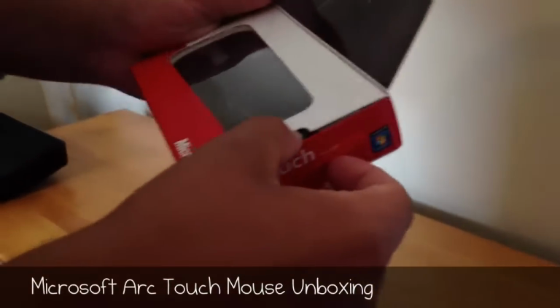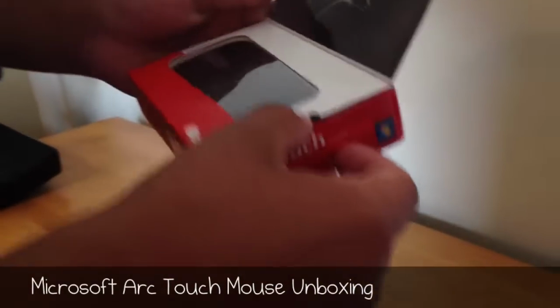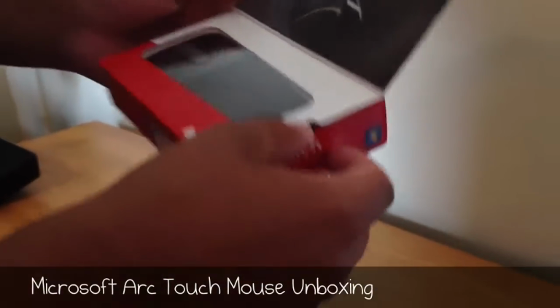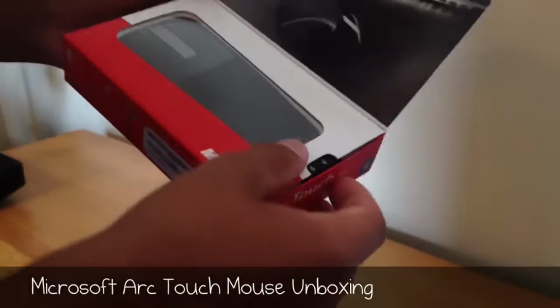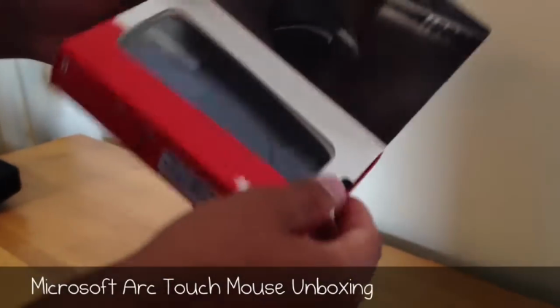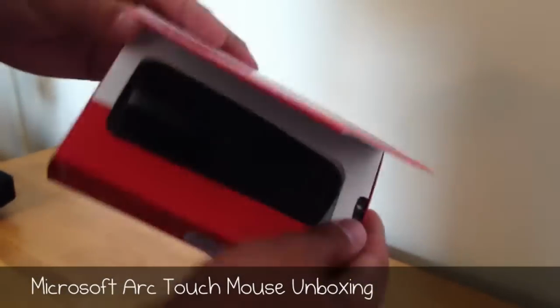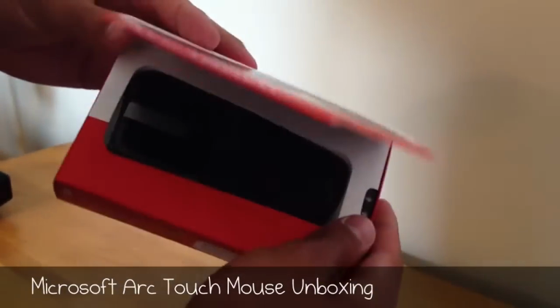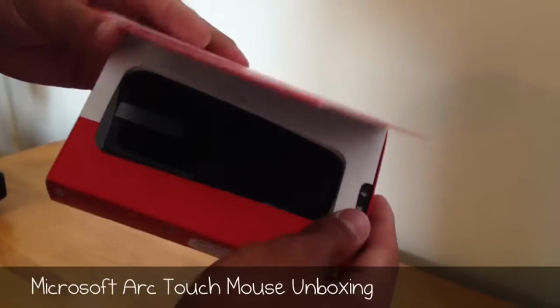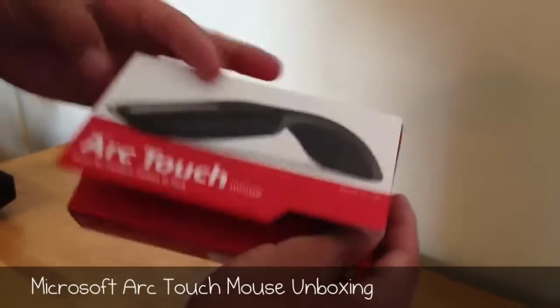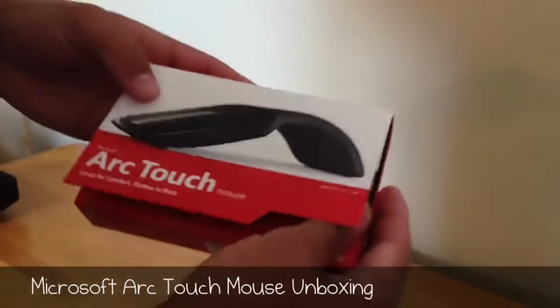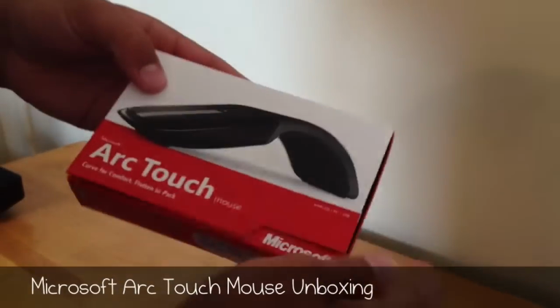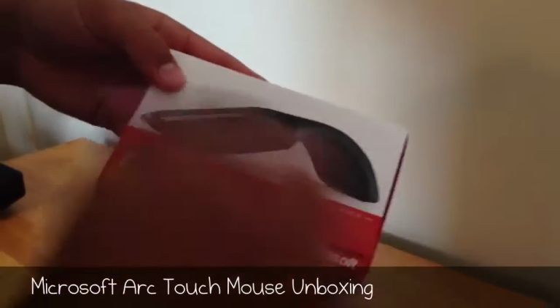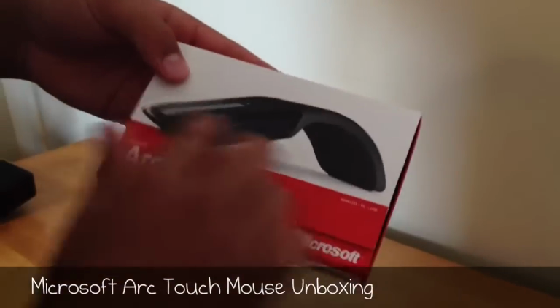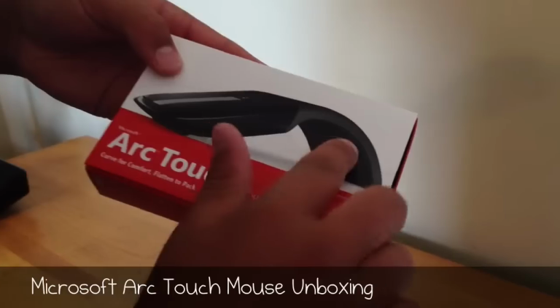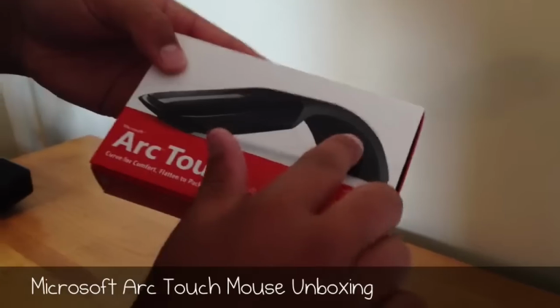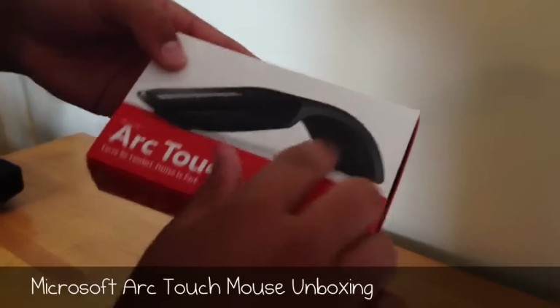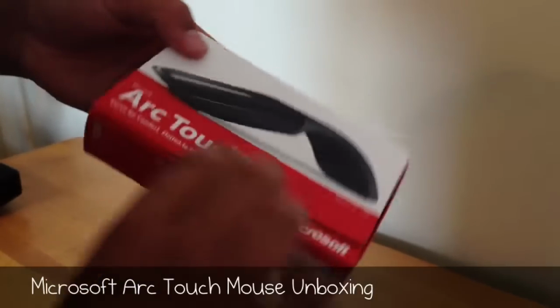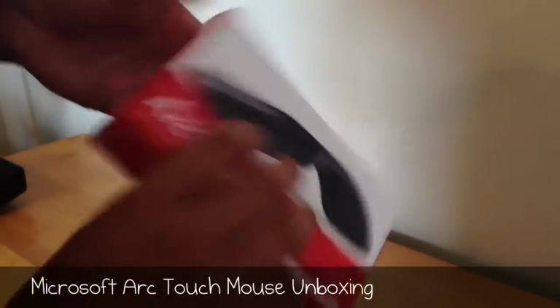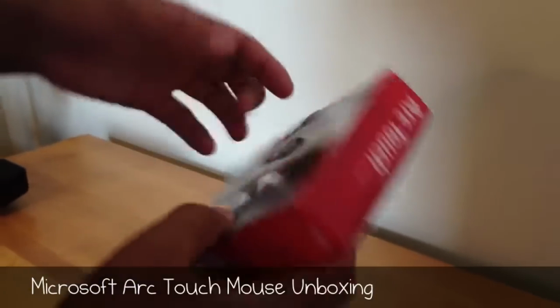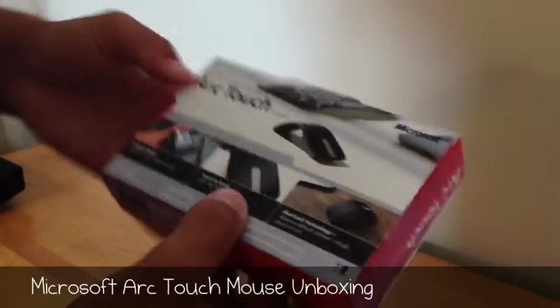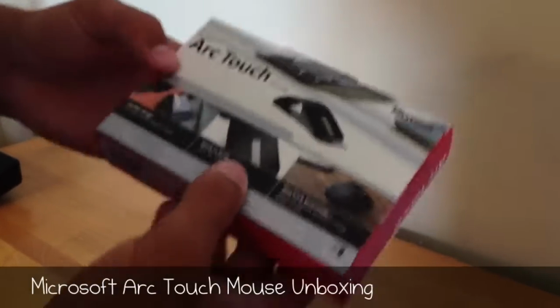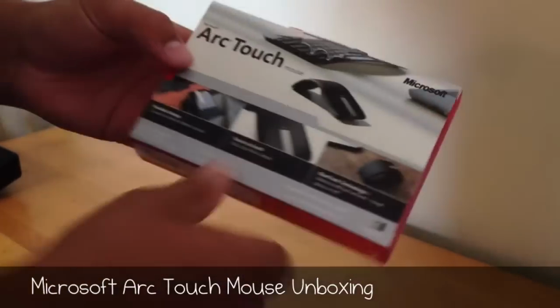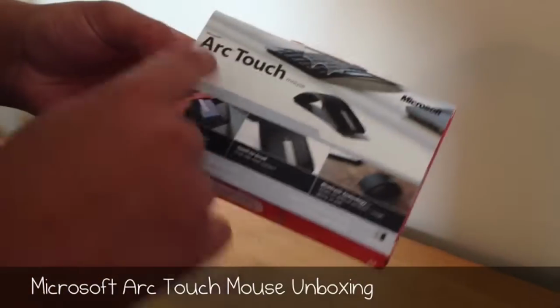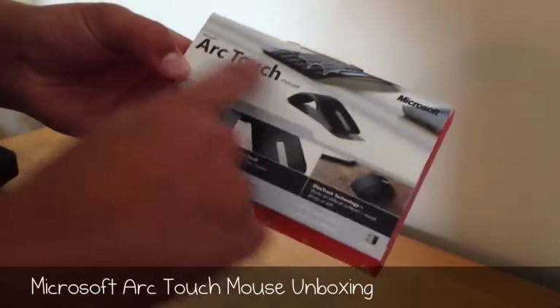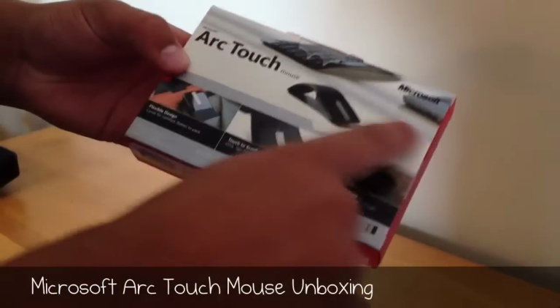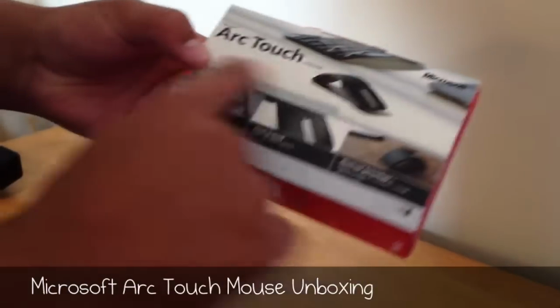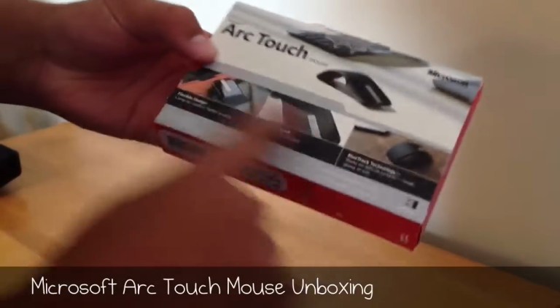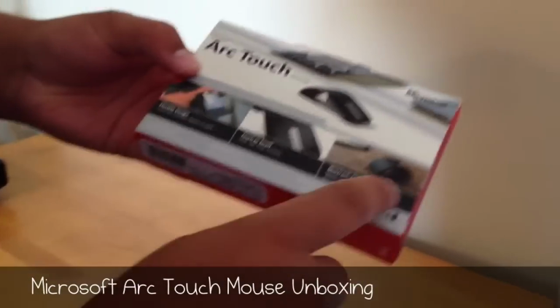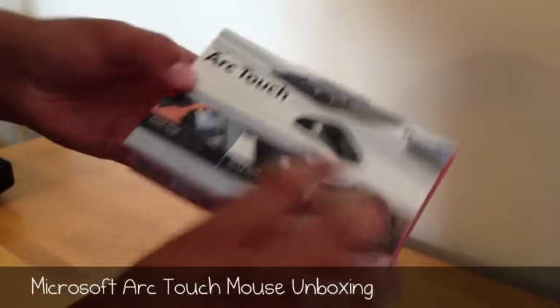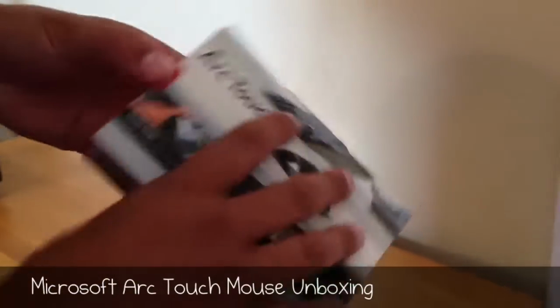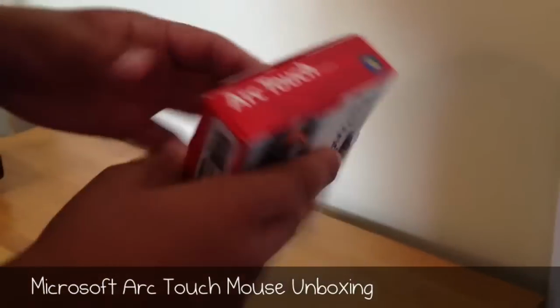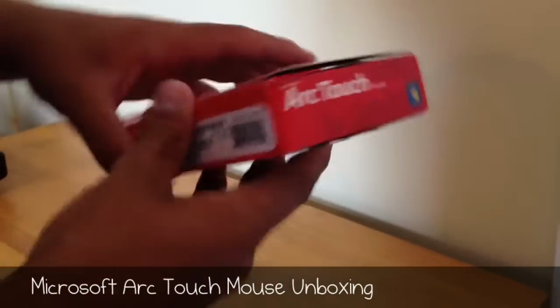Just a quick look at the box here. You can see you have a picture of the mouse on the front, as well as some more pictures on the back.